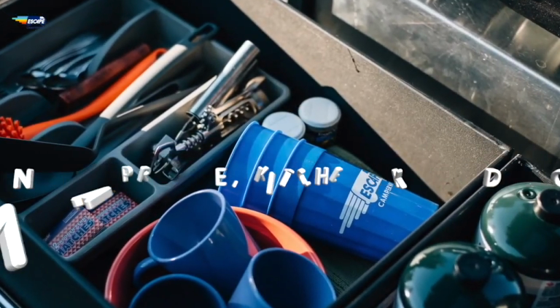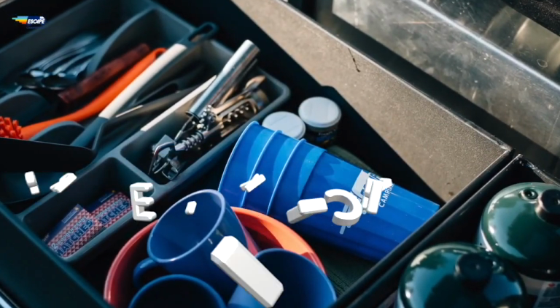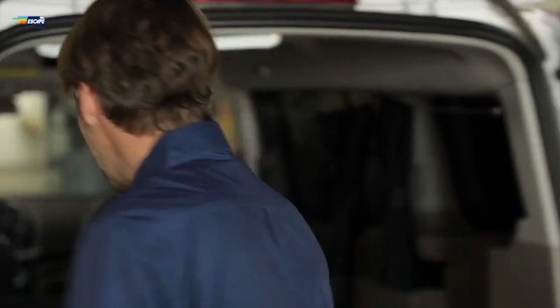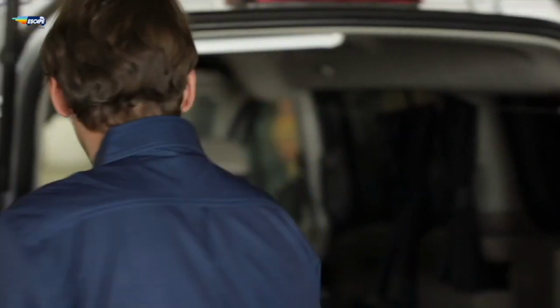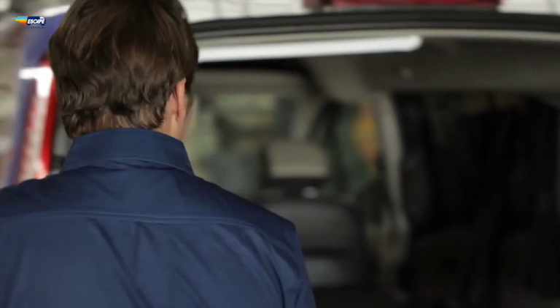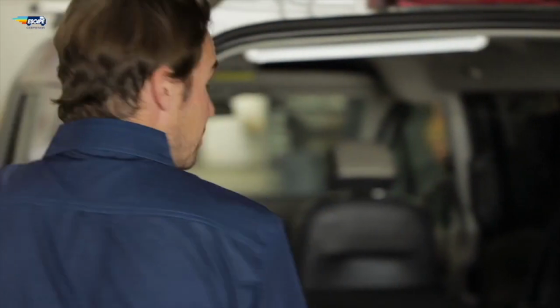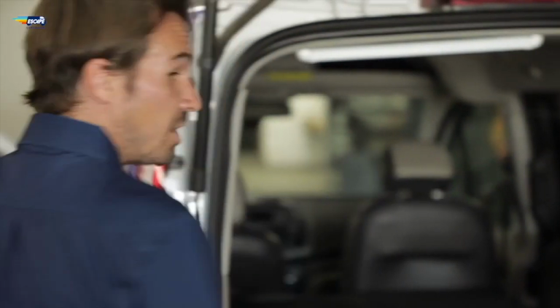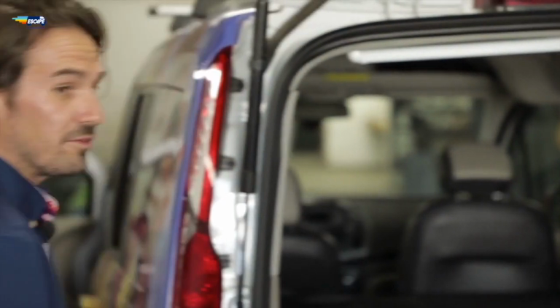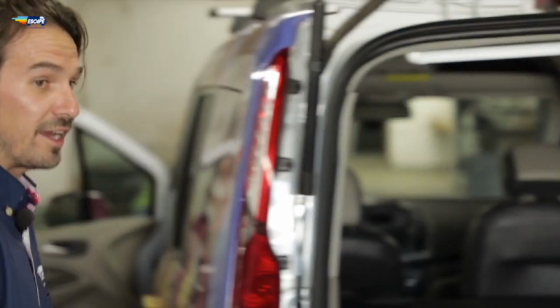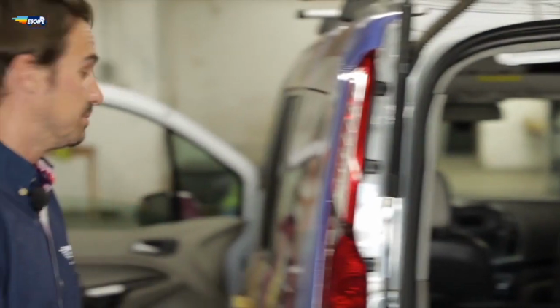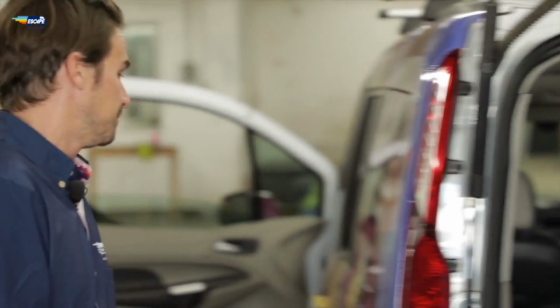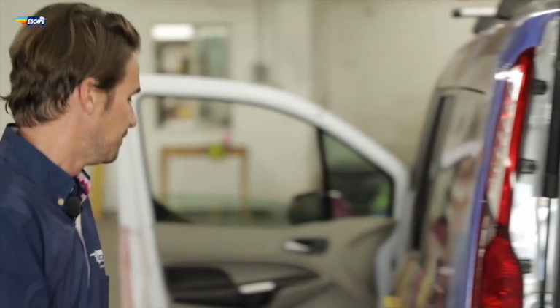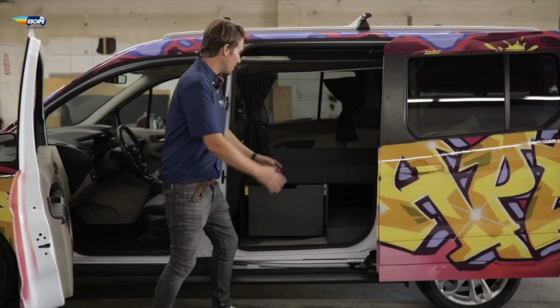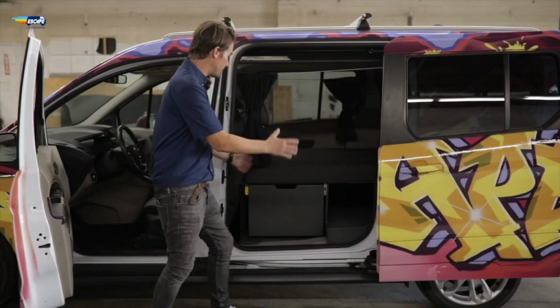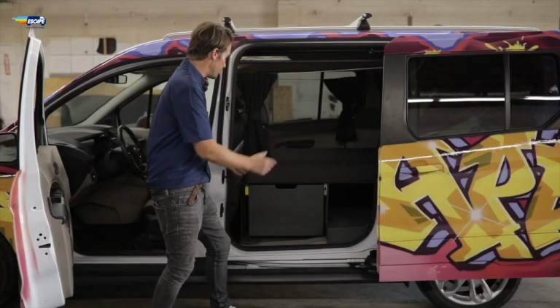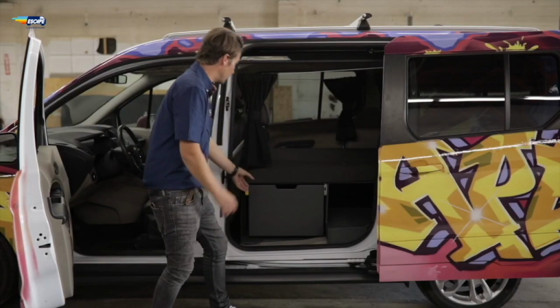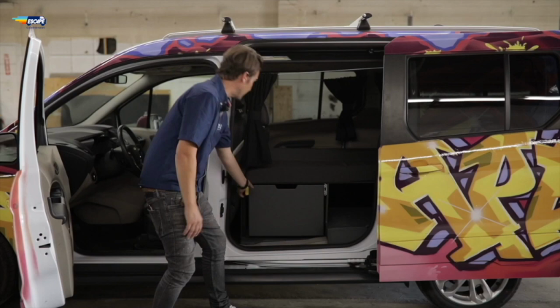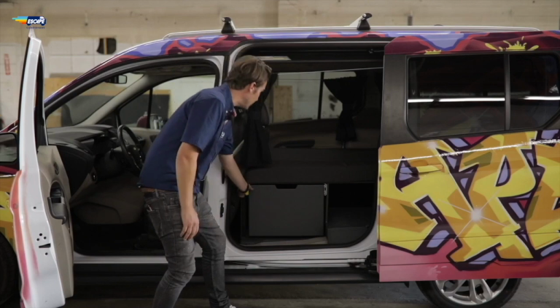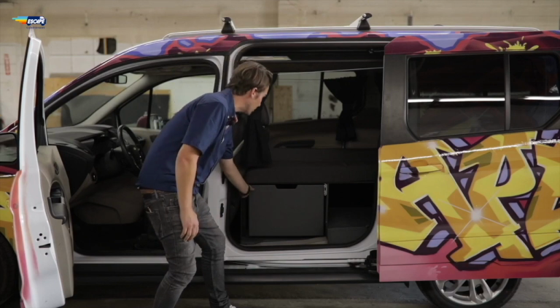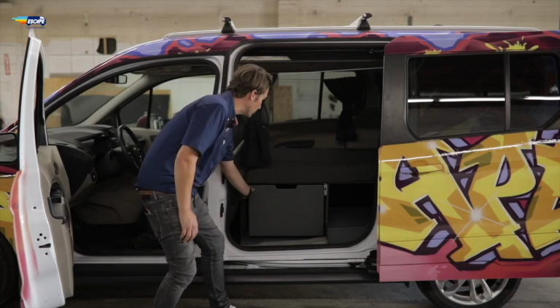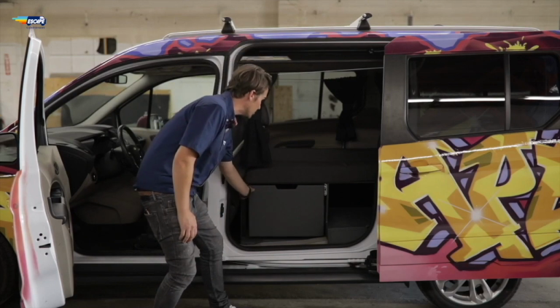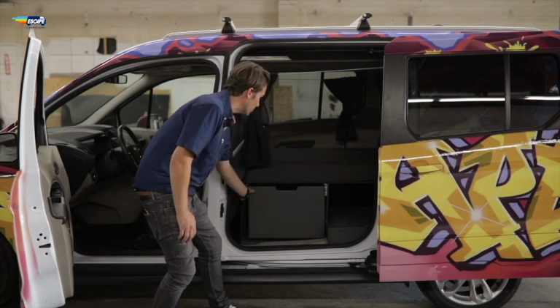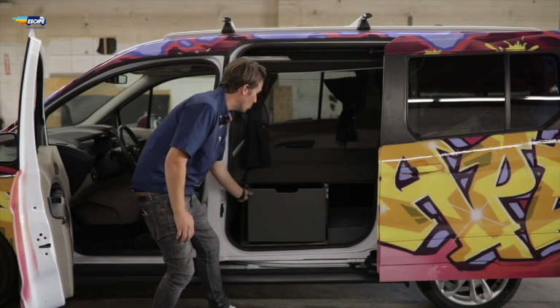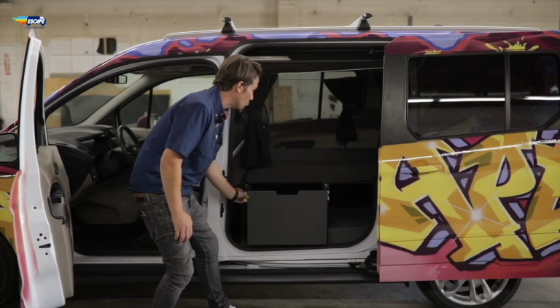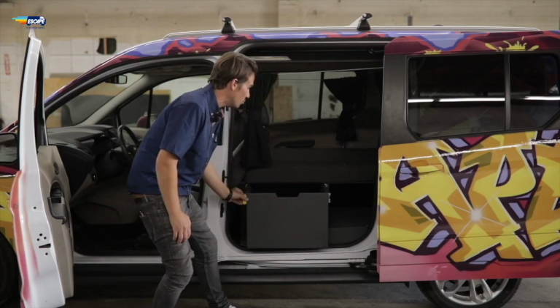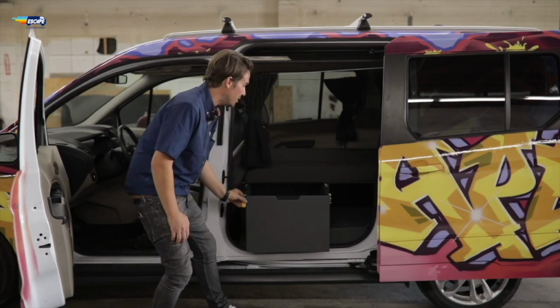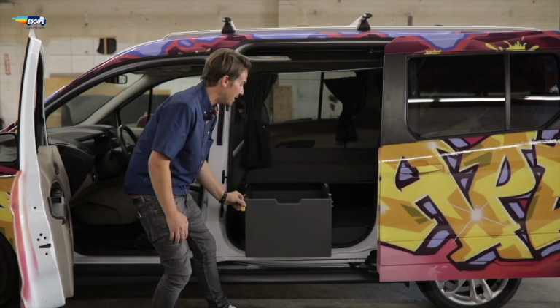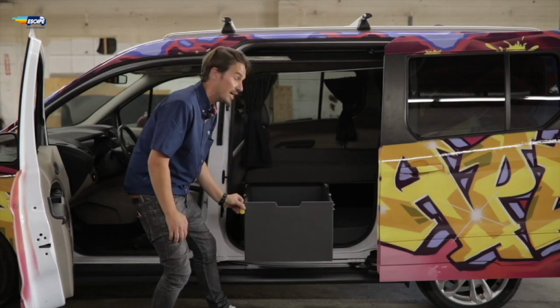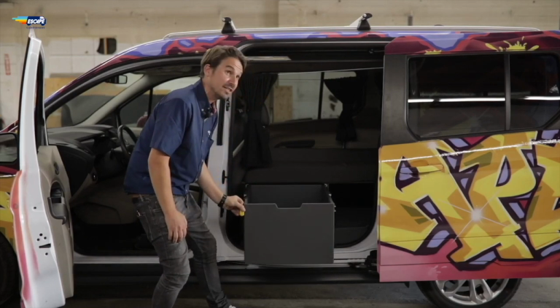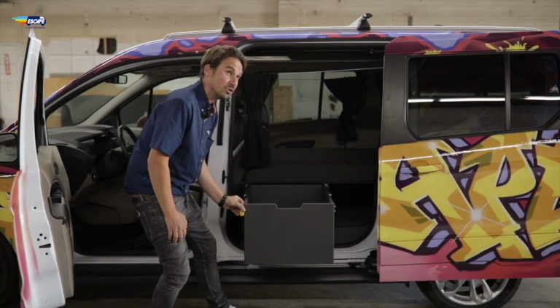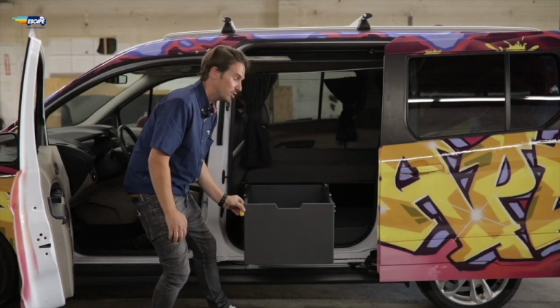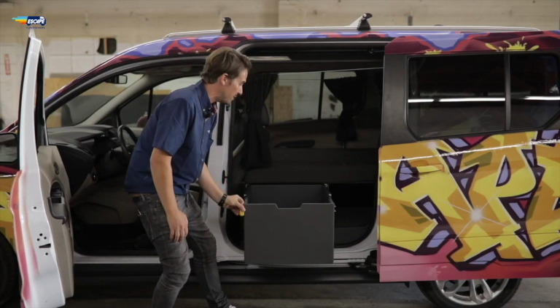Let's move around to the side of the van. Around this side you're going to find some more really handy storage space.